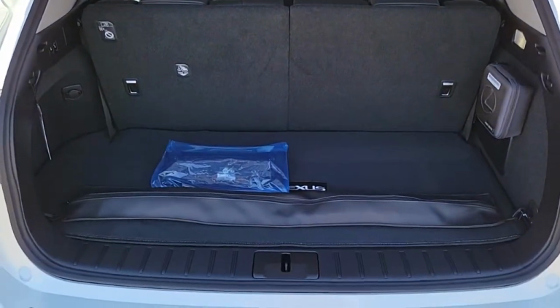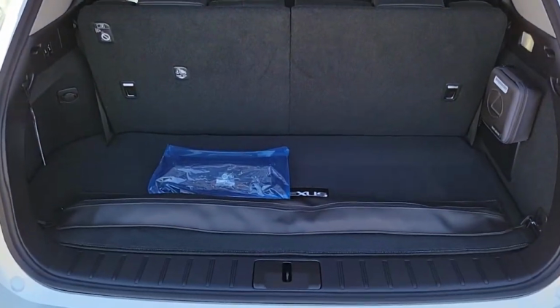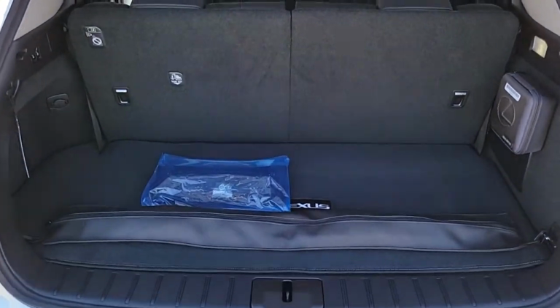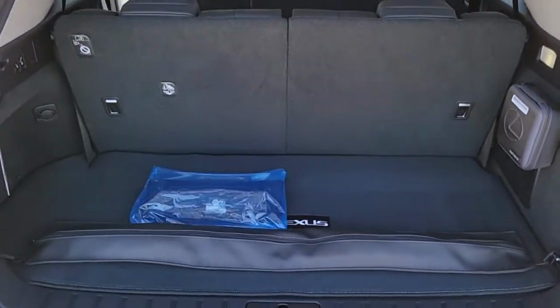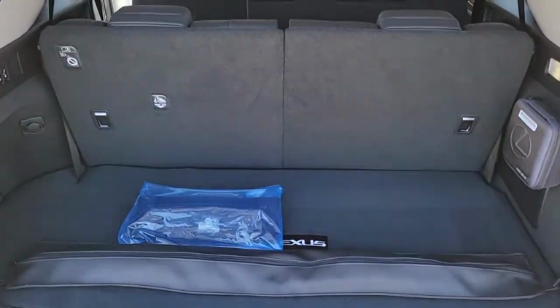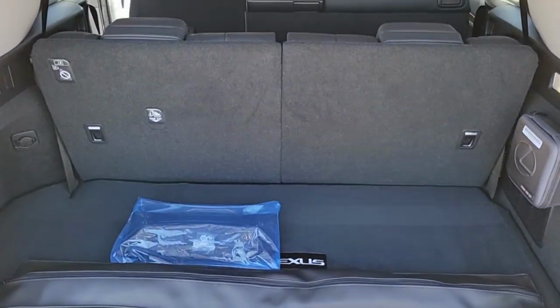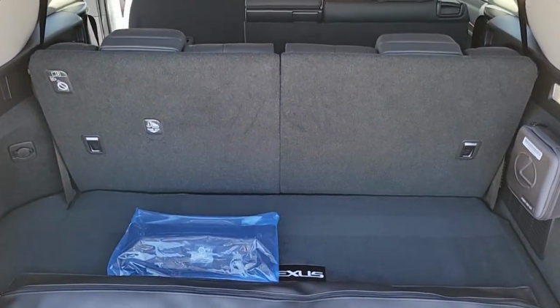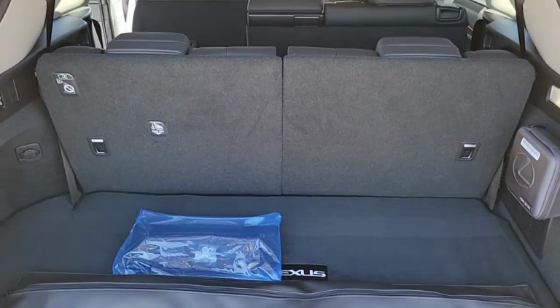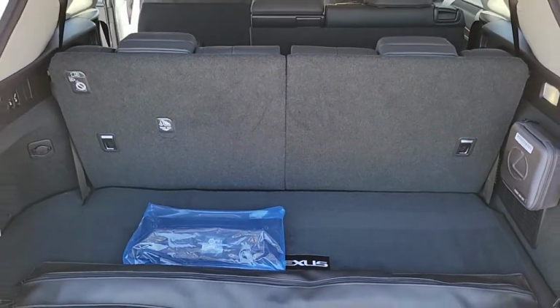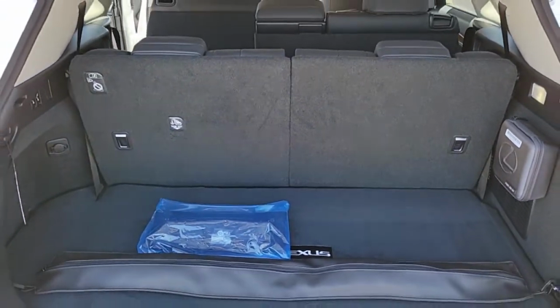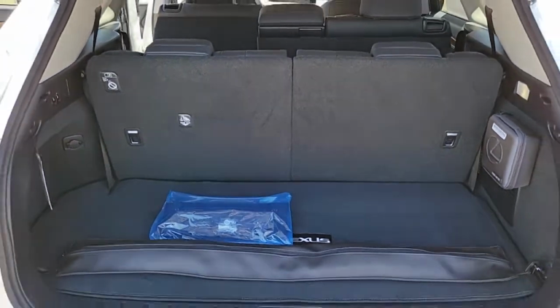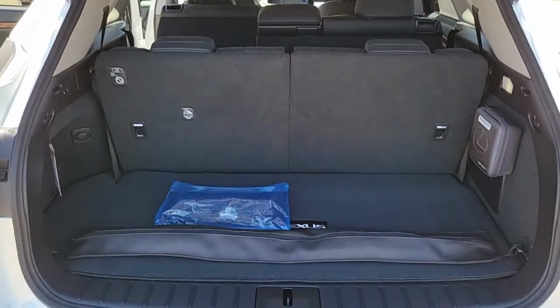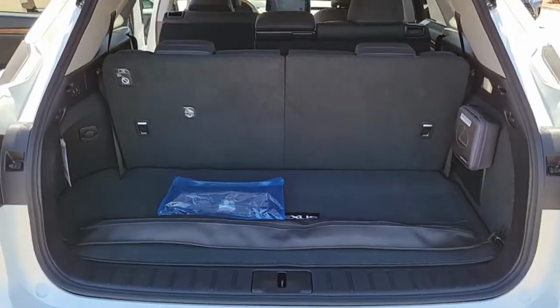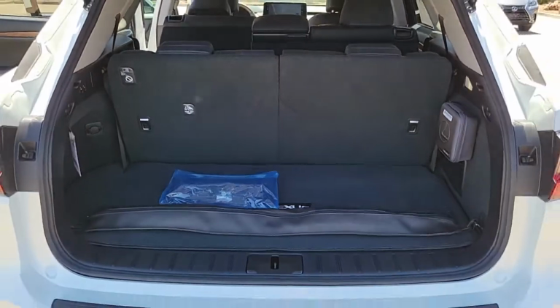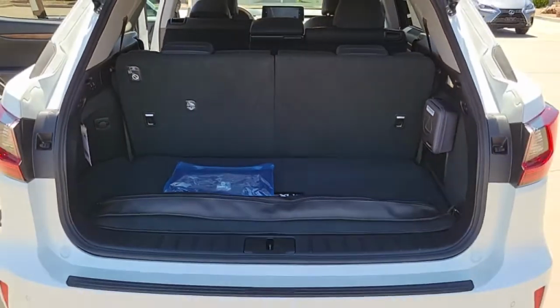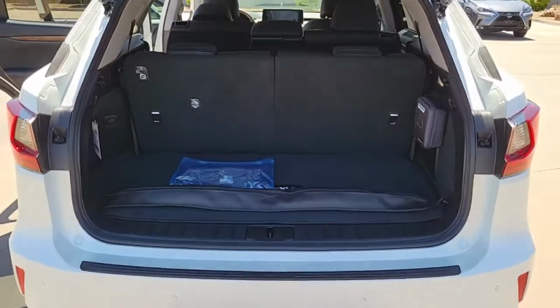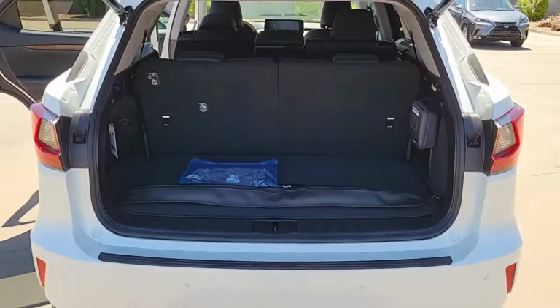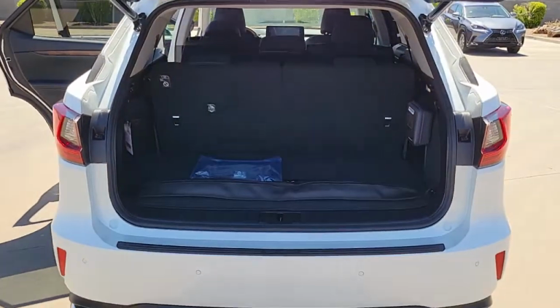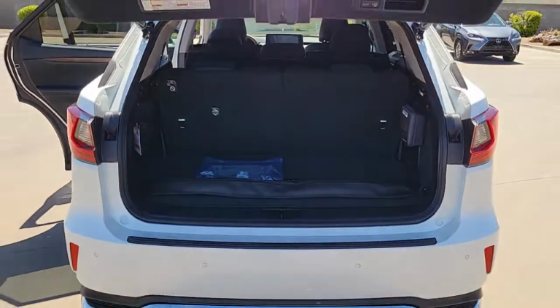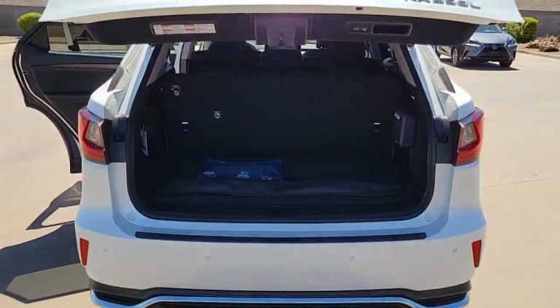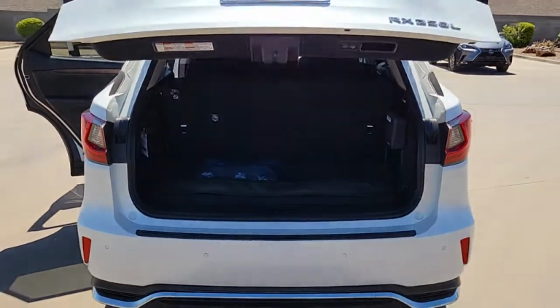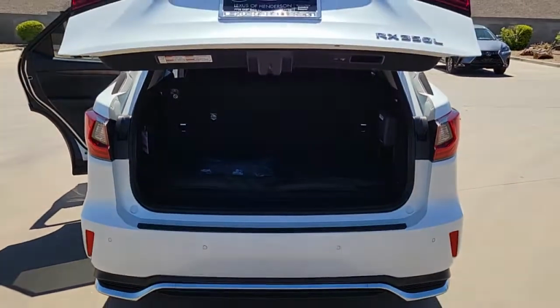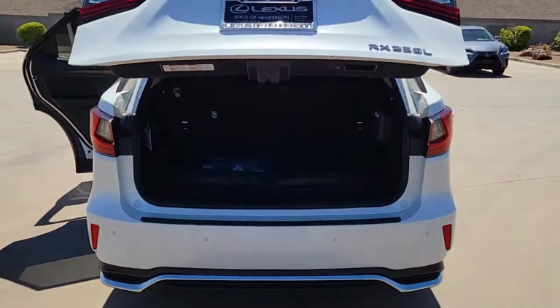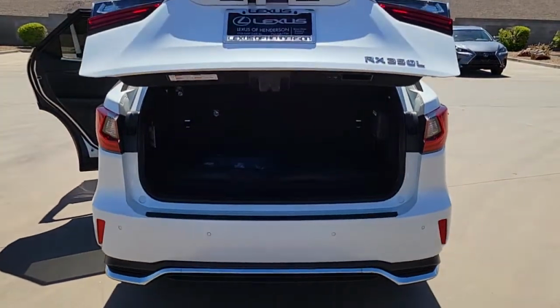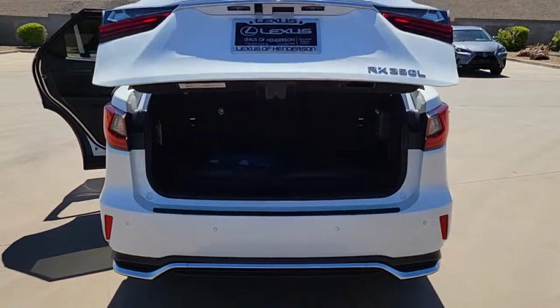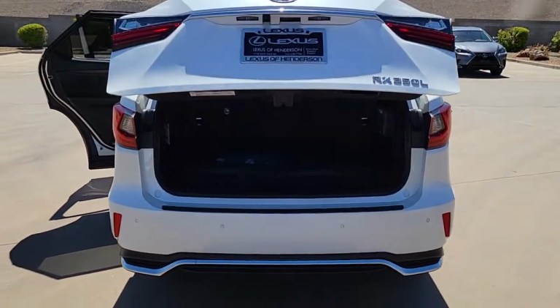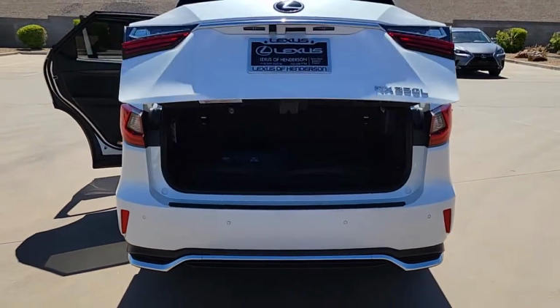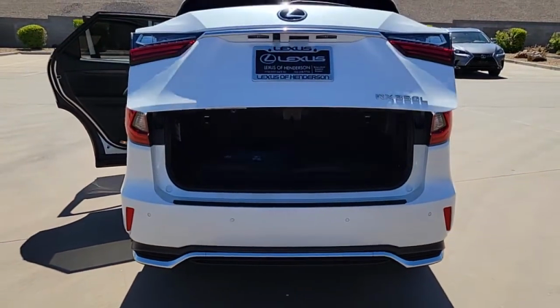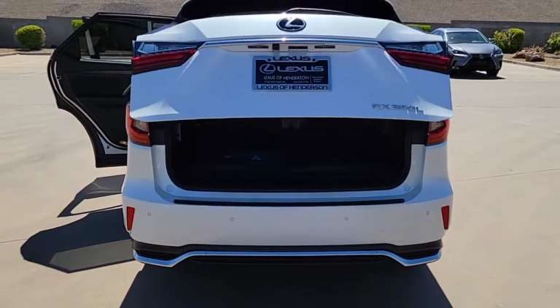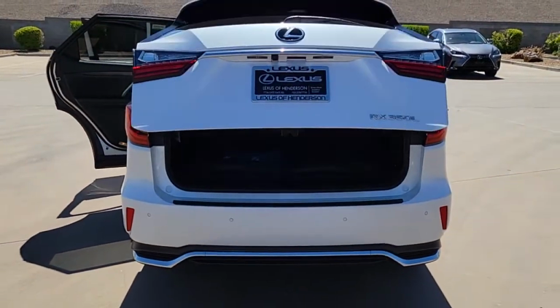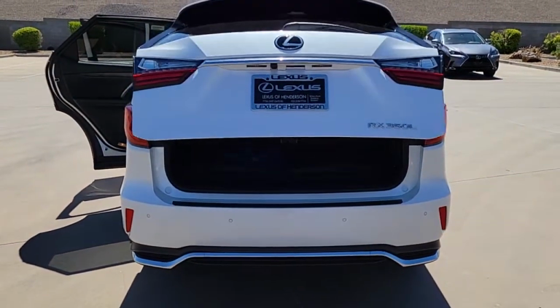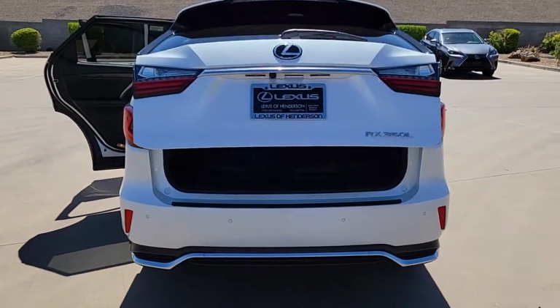Third-row seat, dual-zone AC, power driver seat, intermittent wipers, universal garage door opener.